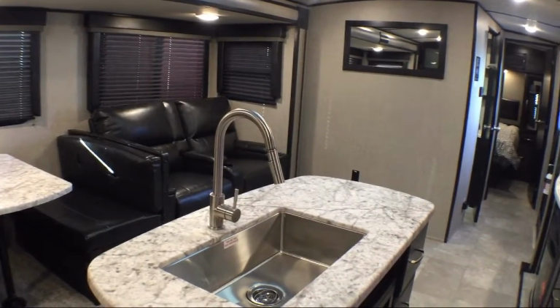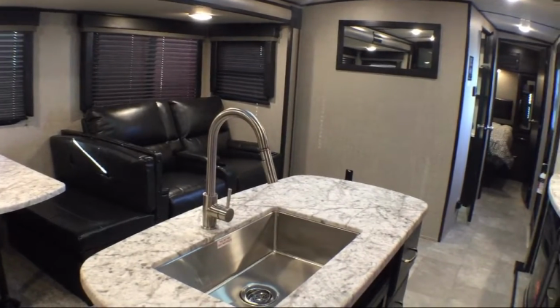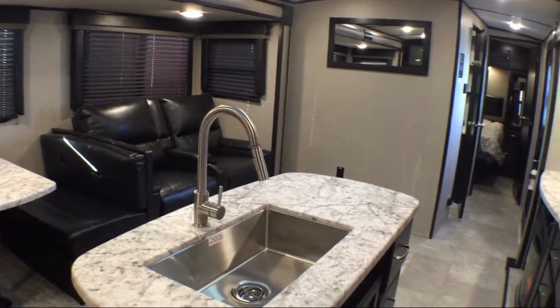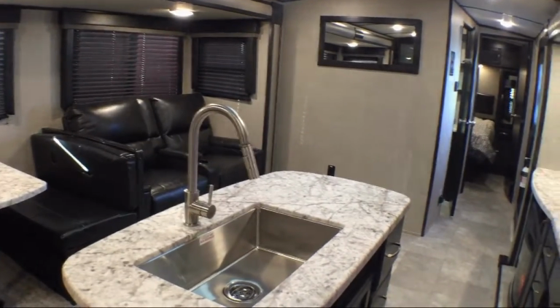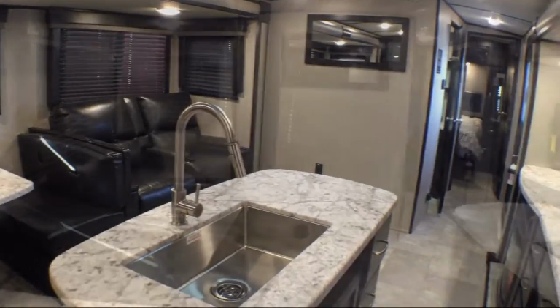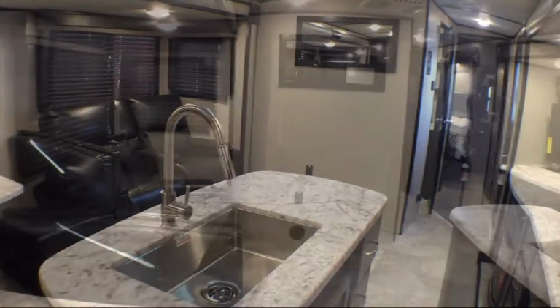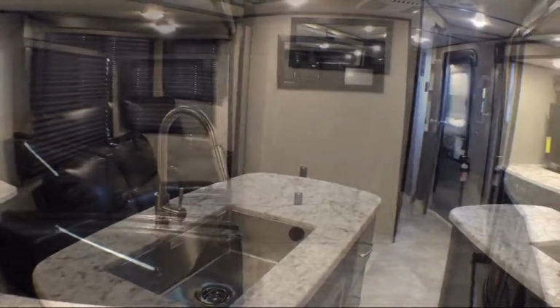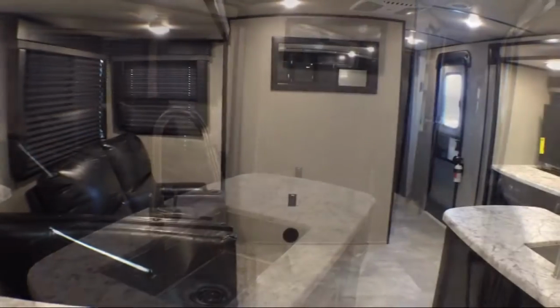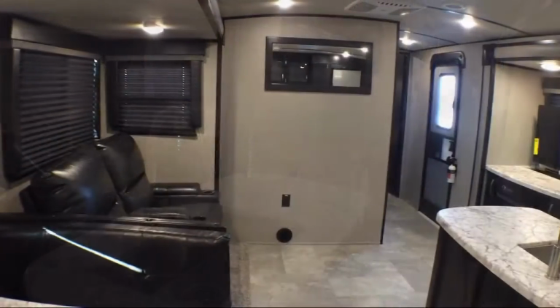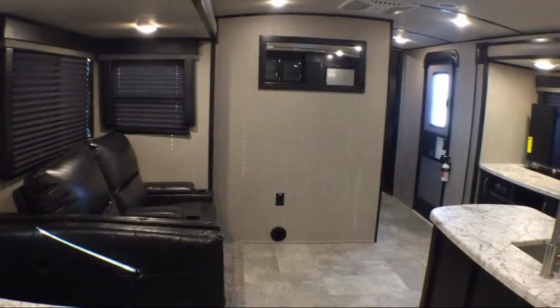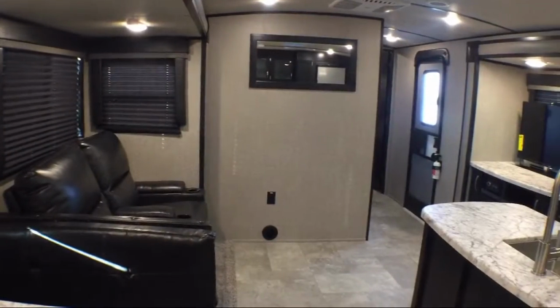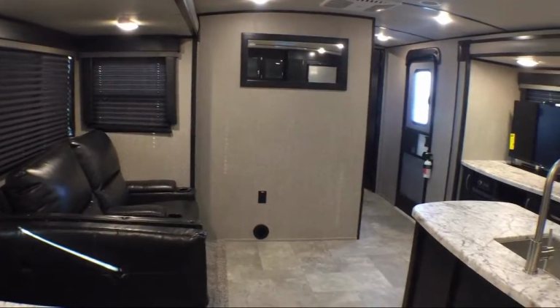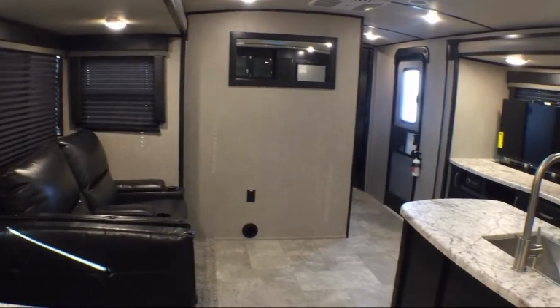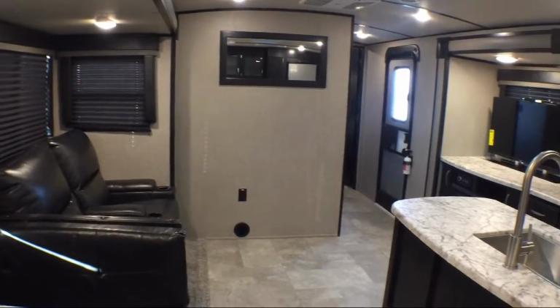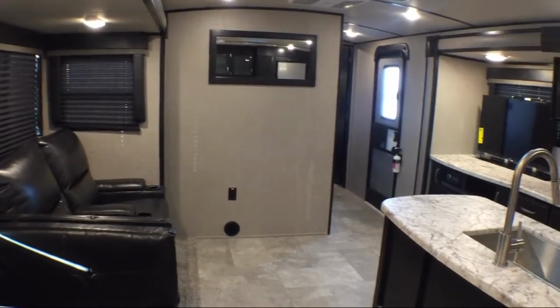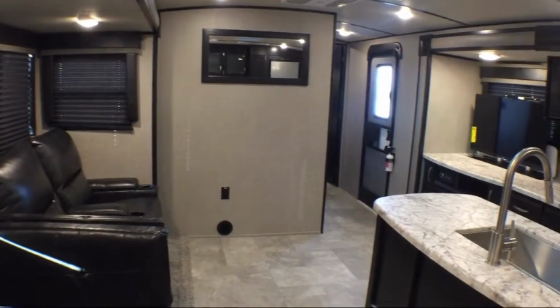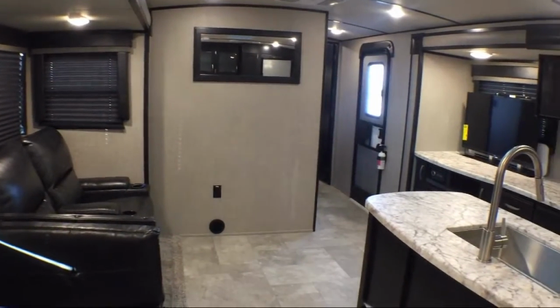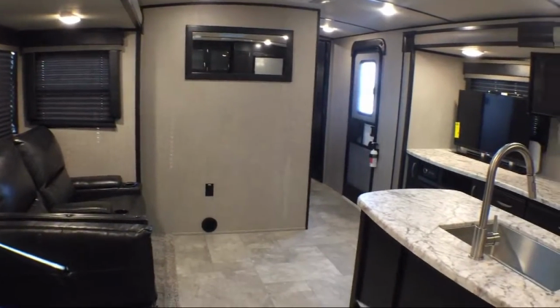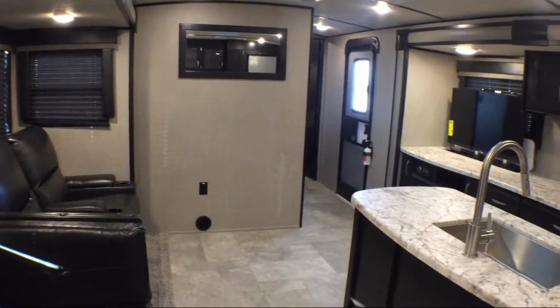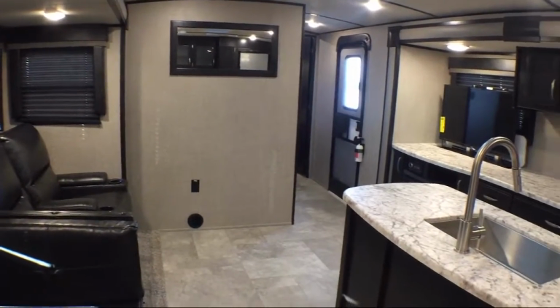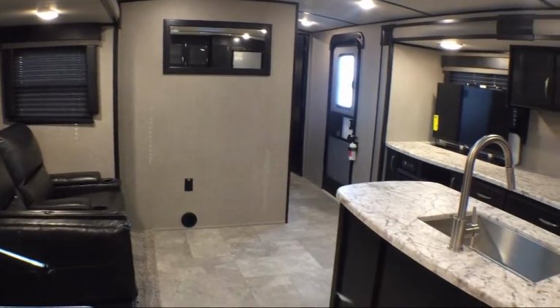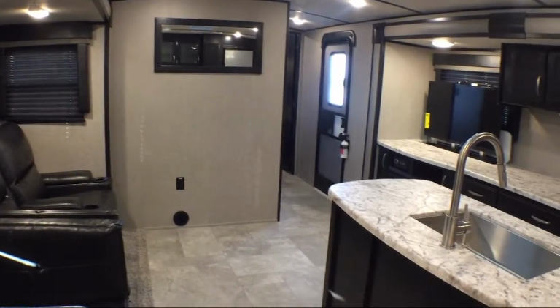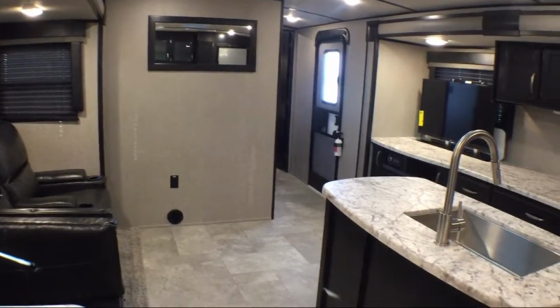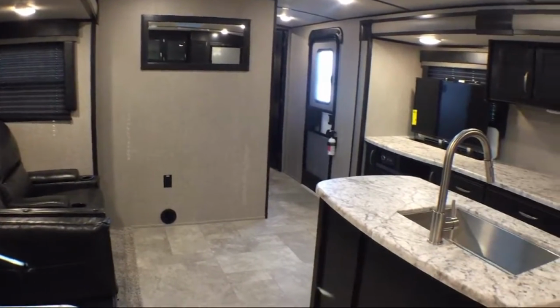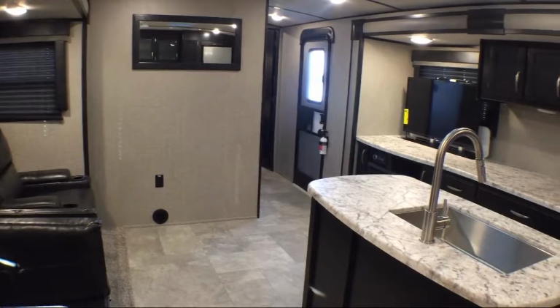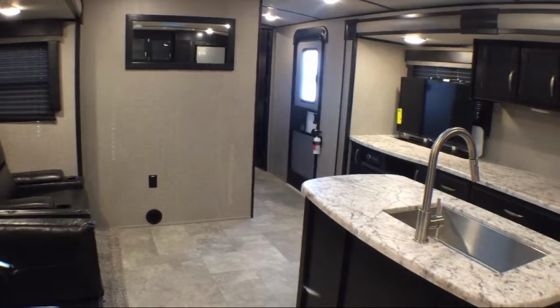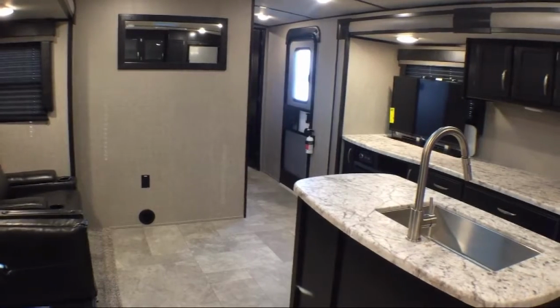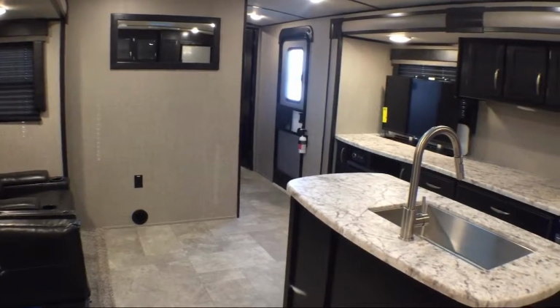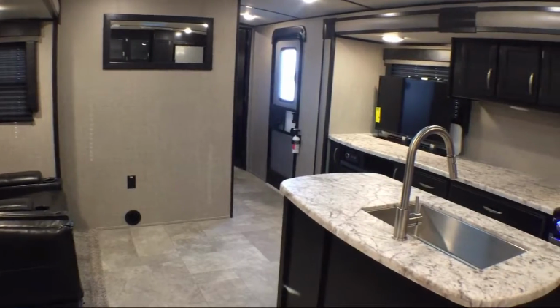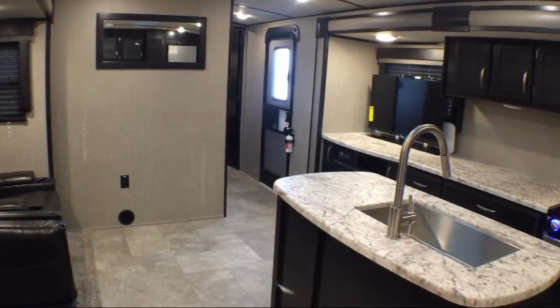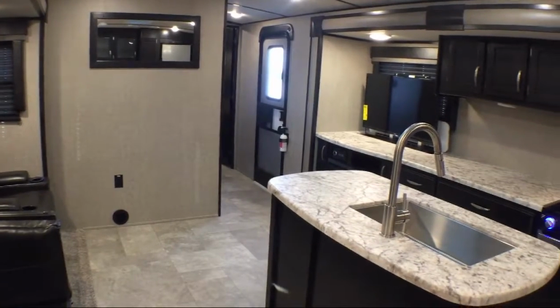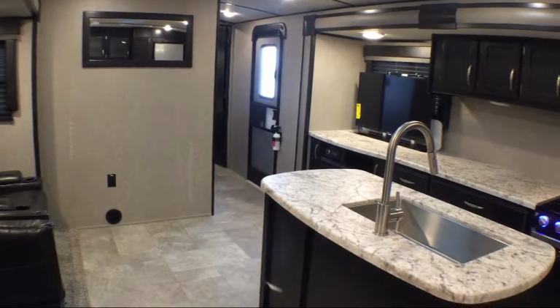Whether you're looking for a fifth wheel, travel trailer, motorhome, or any type of RV to get your adventure started.